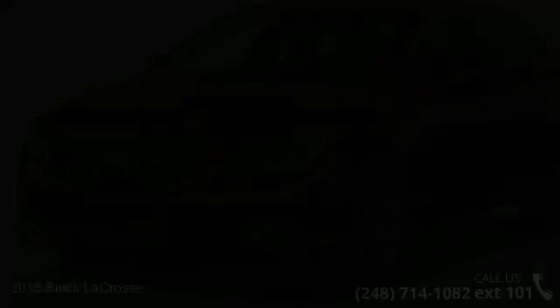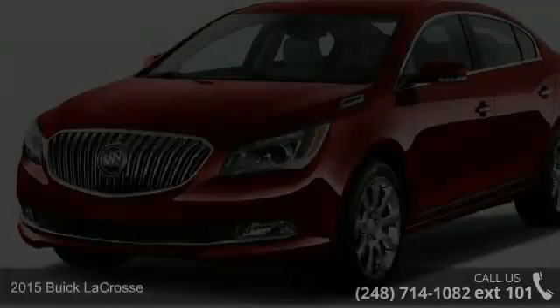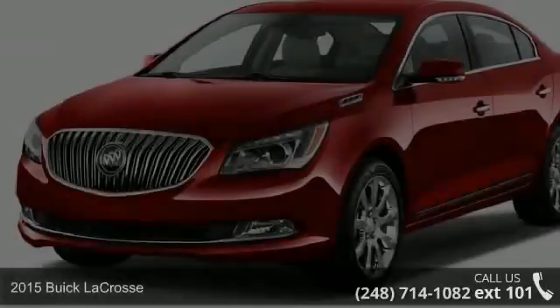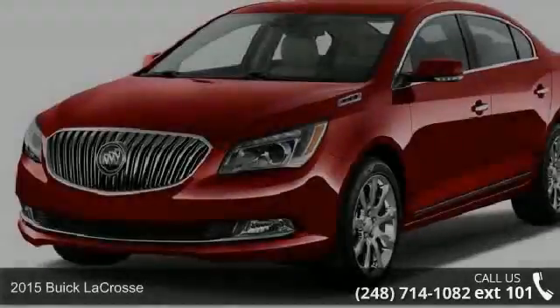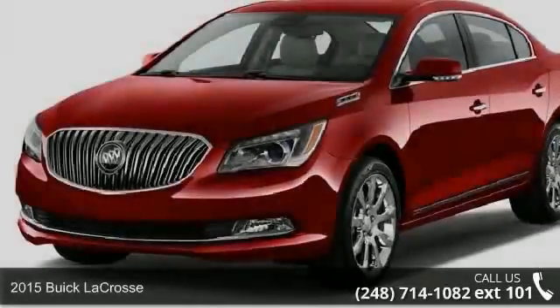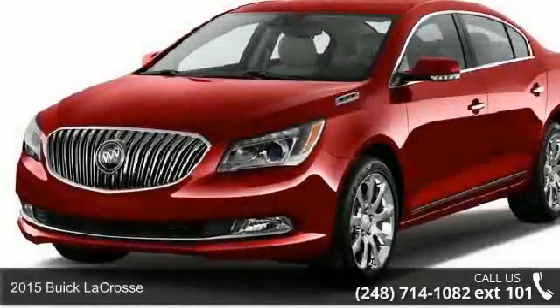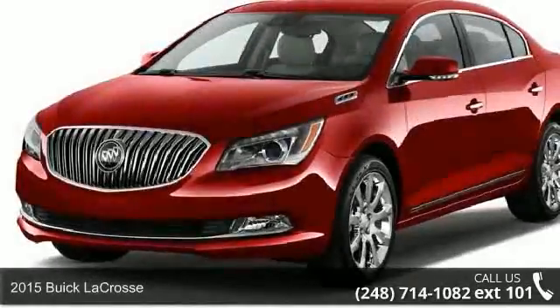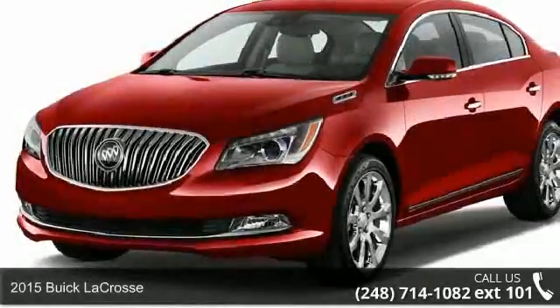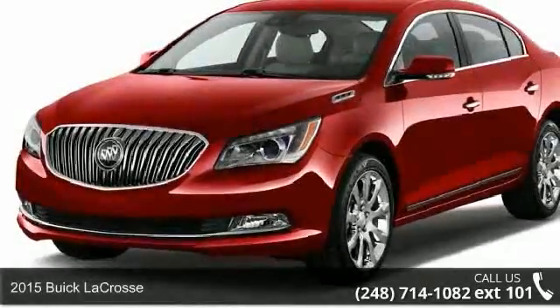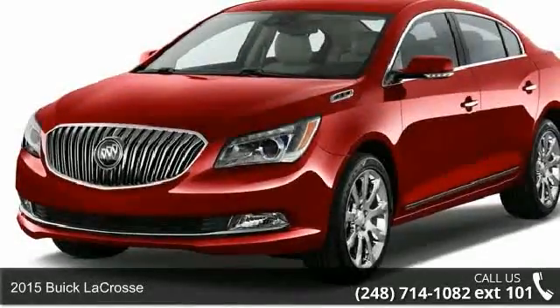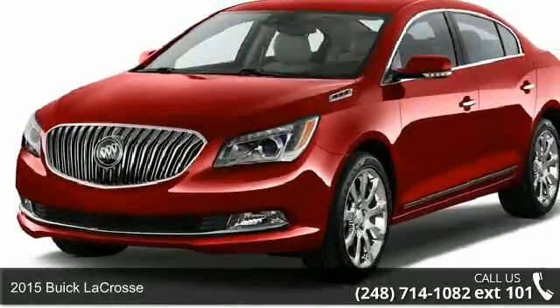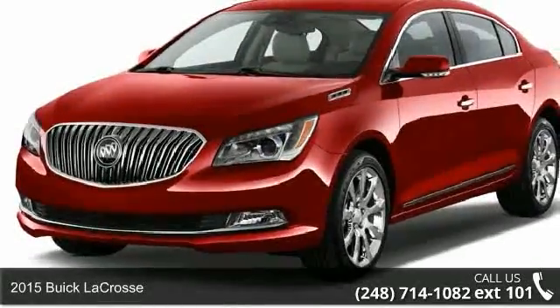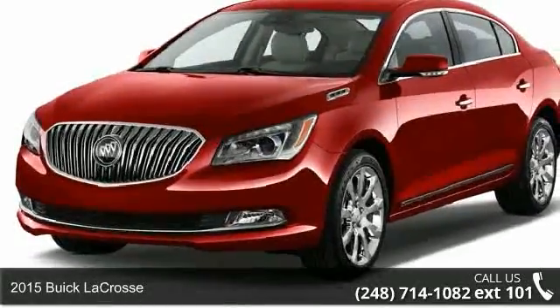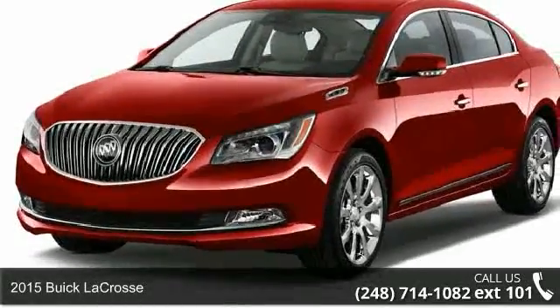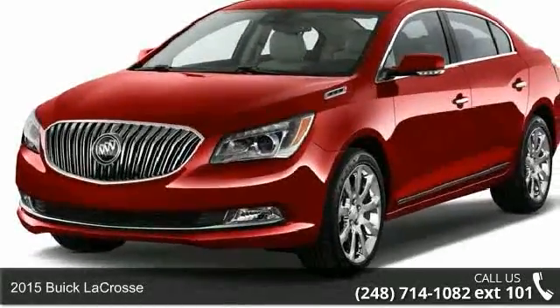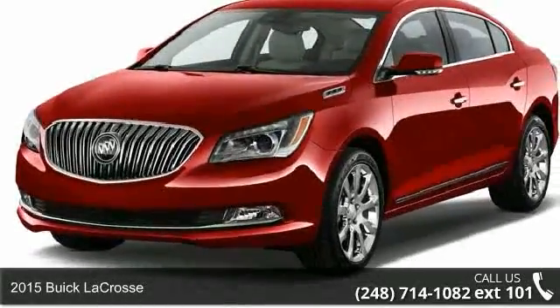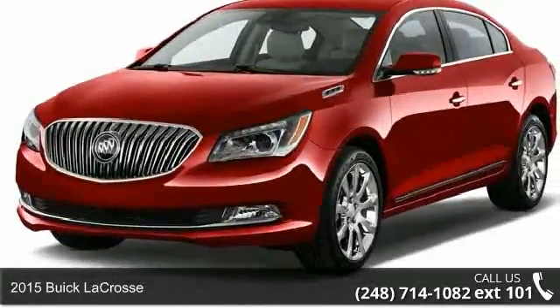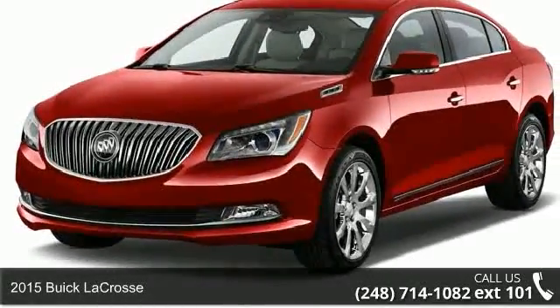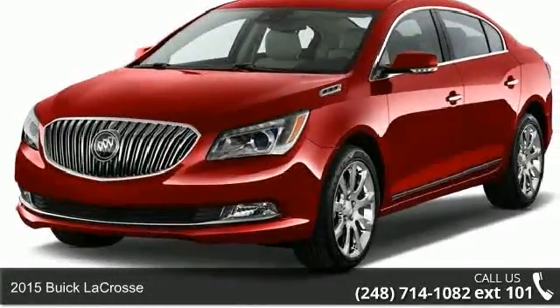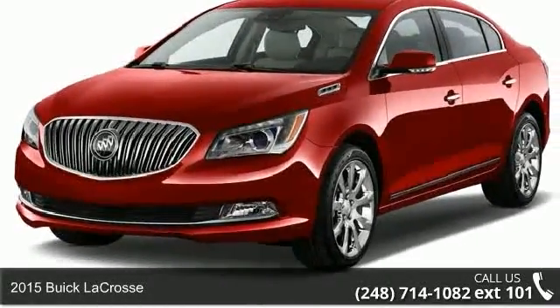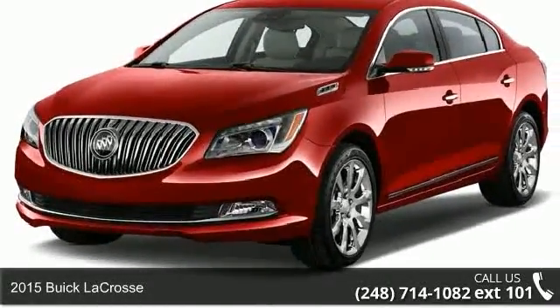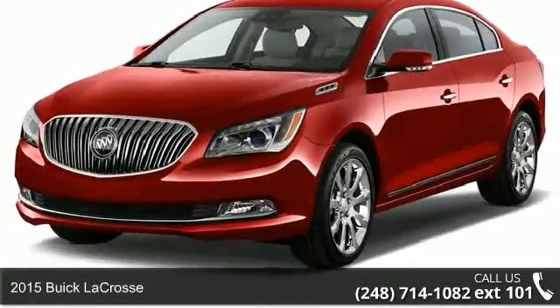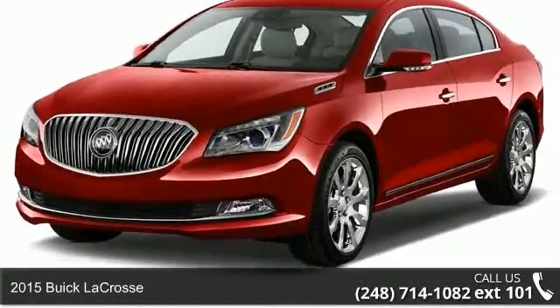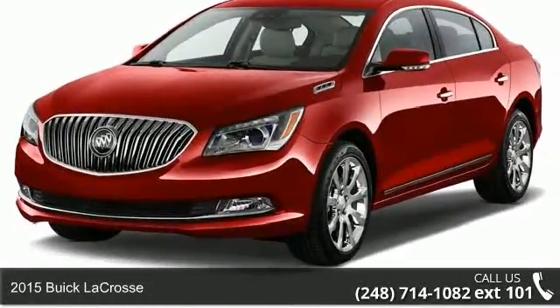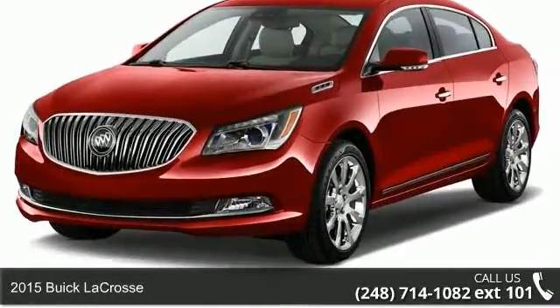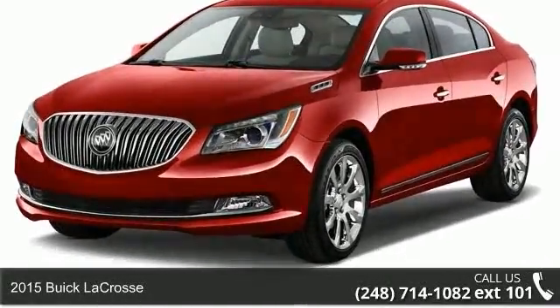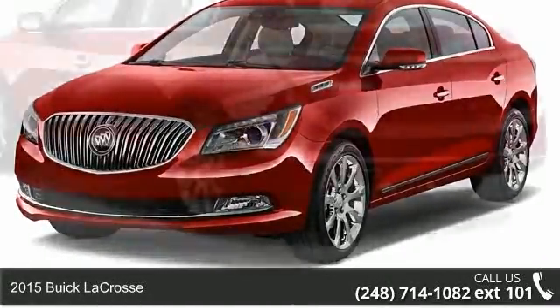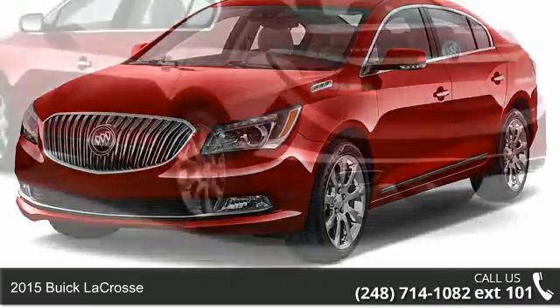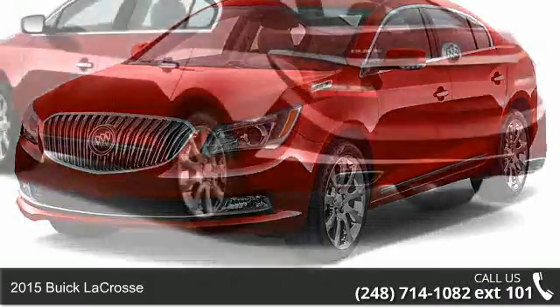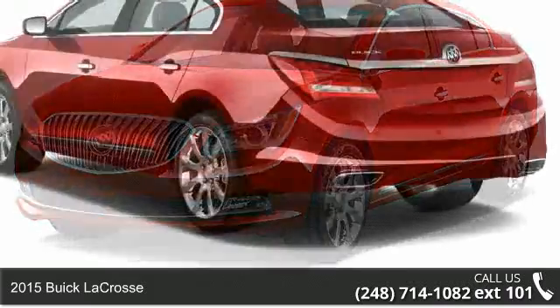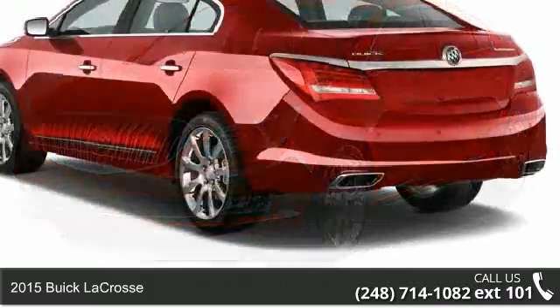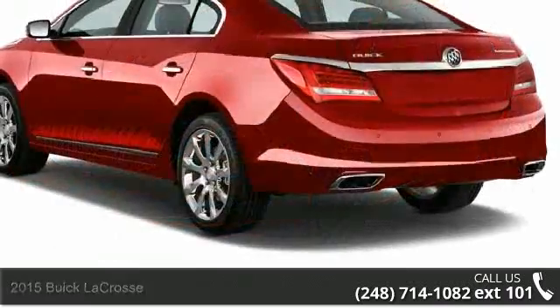Arrive in style with this 2015 Buick LaCrosse. This may be the set of wheels you've been looking for.